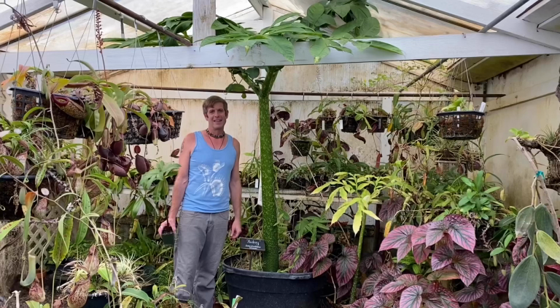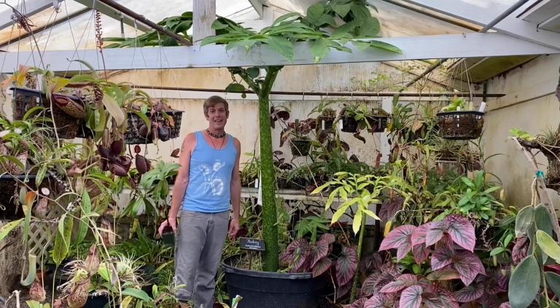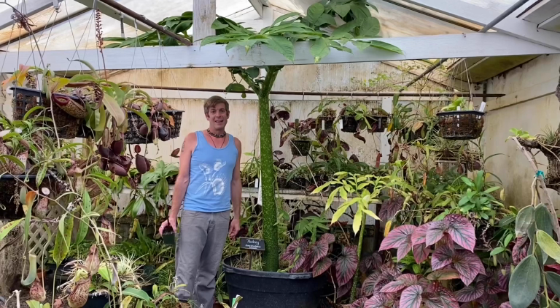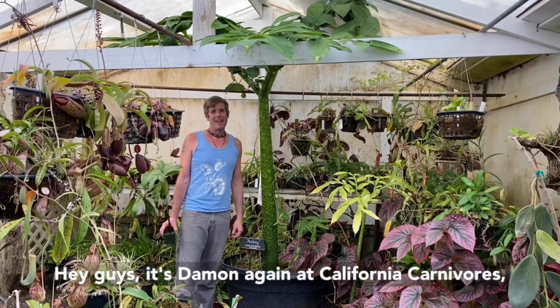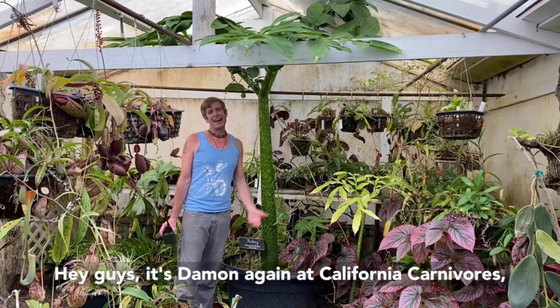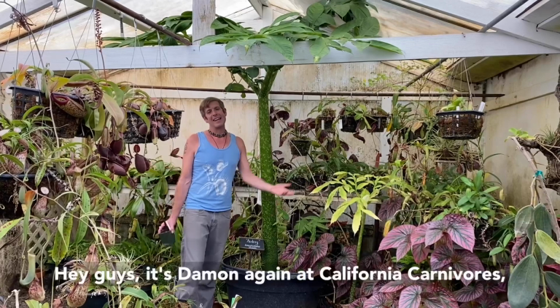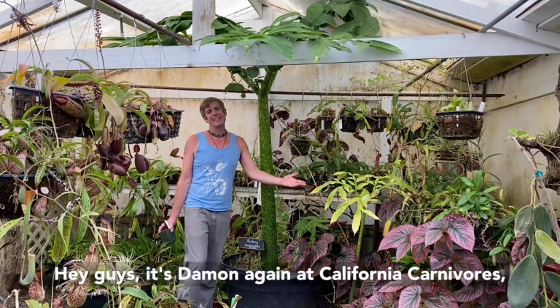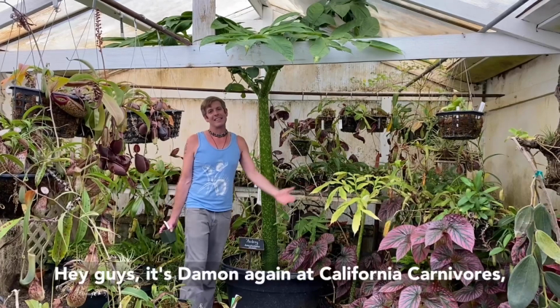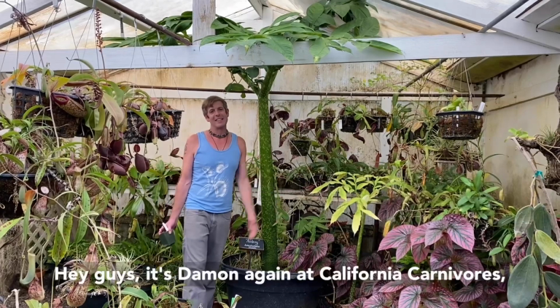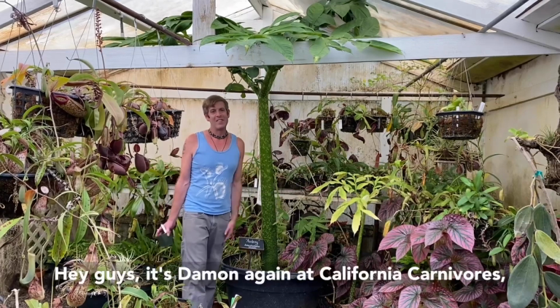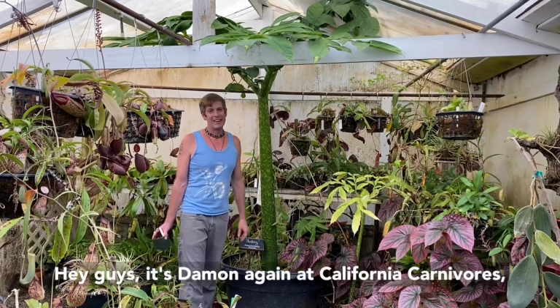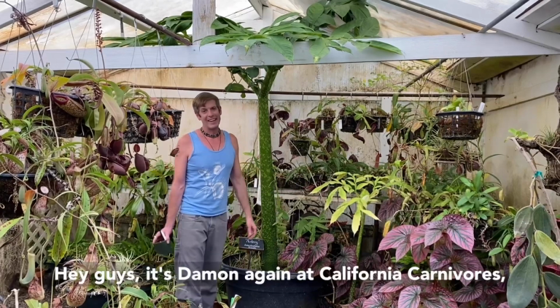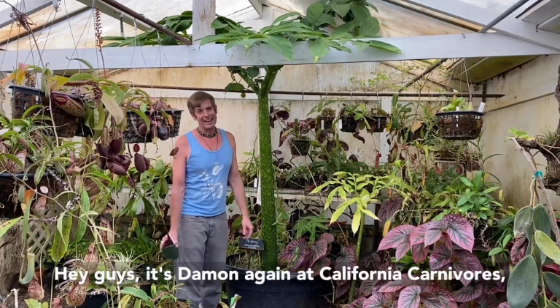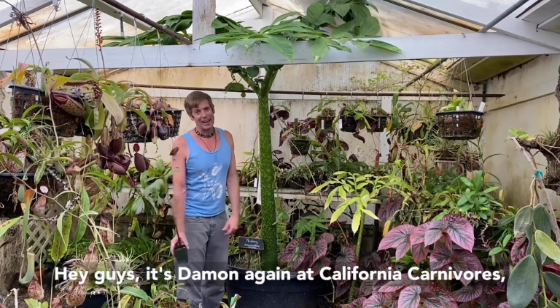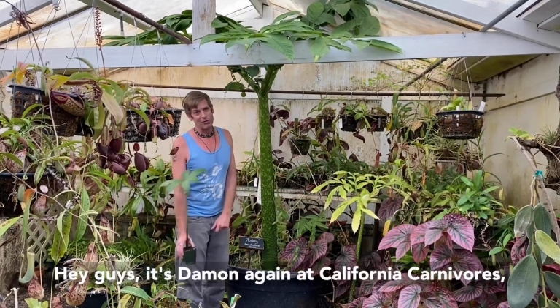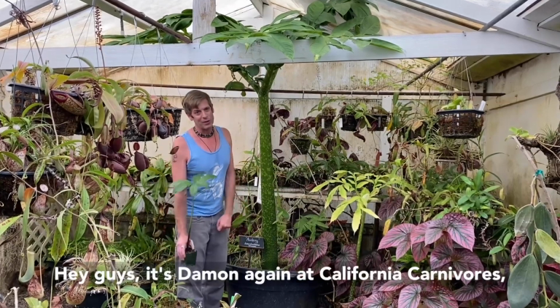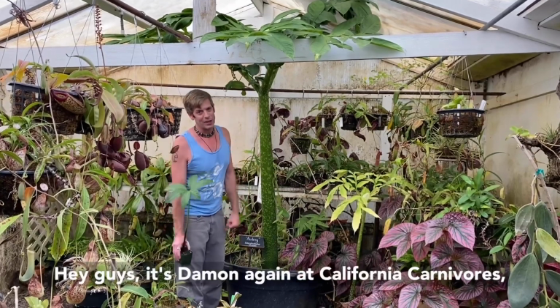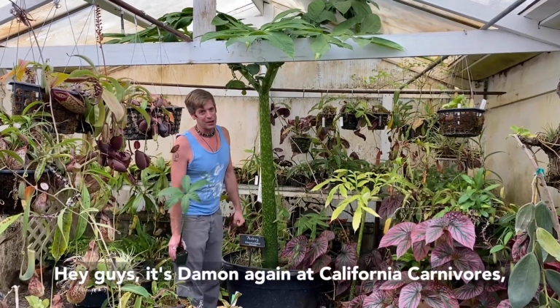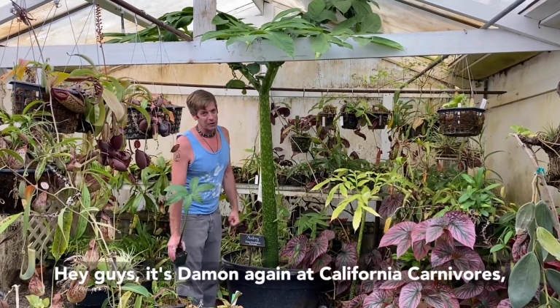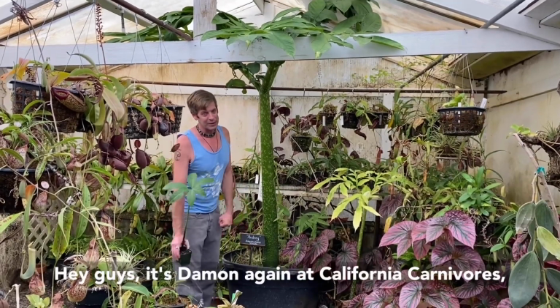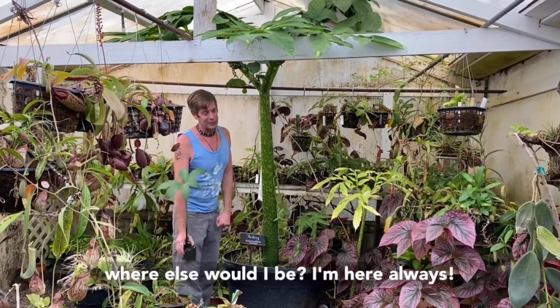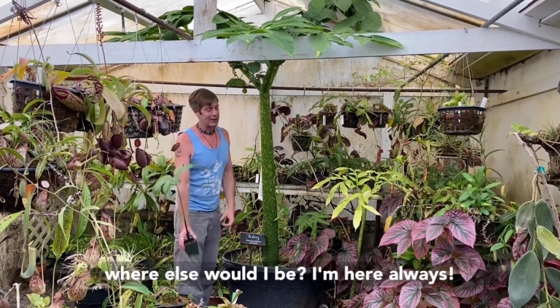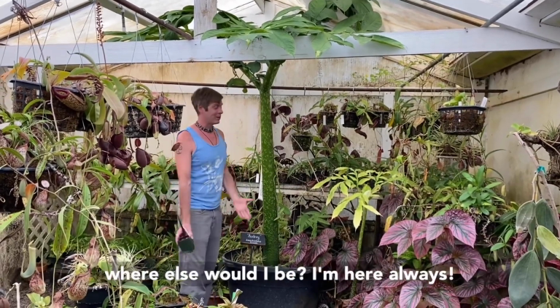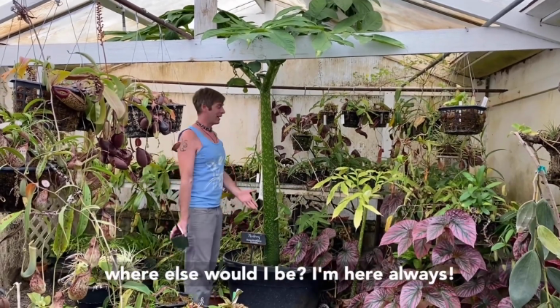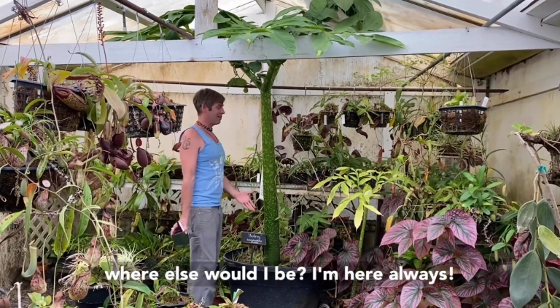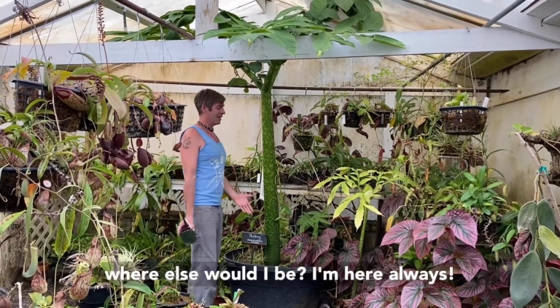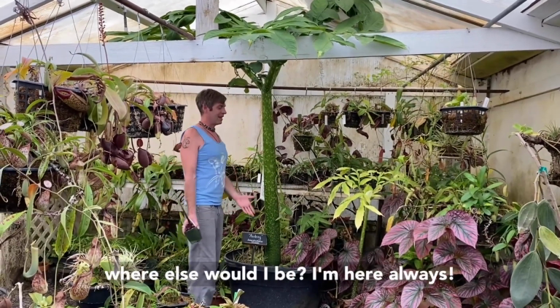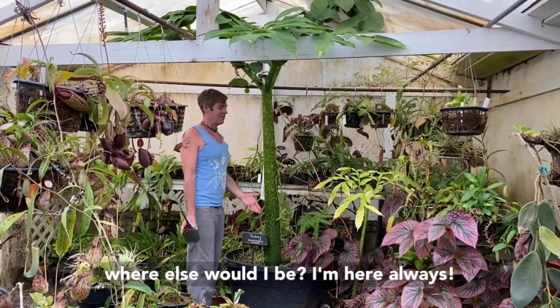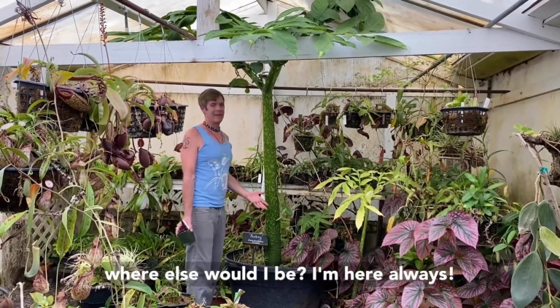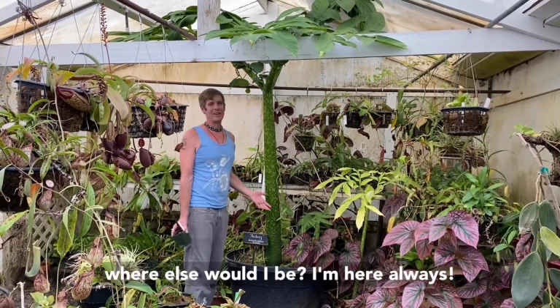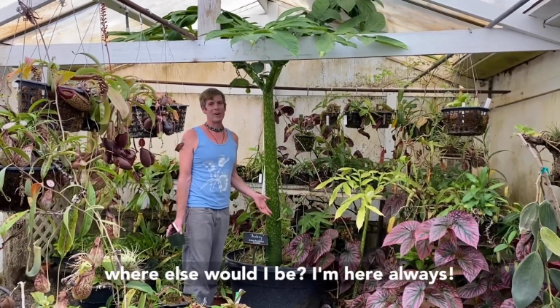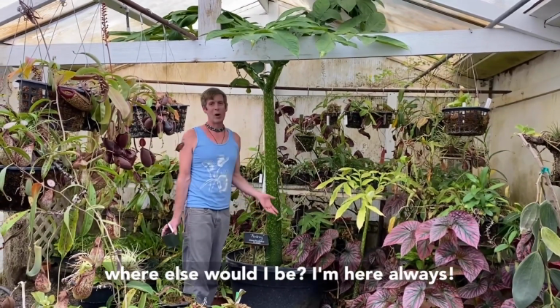Hey guys, it's Damon again at California Carnivores. Where else would I be? I'm here always.